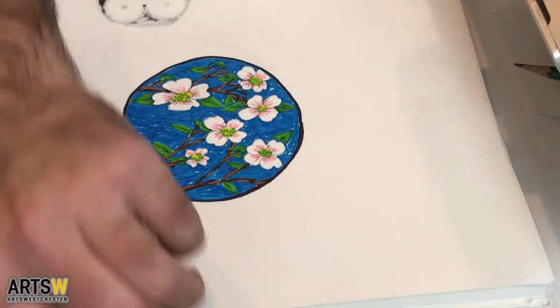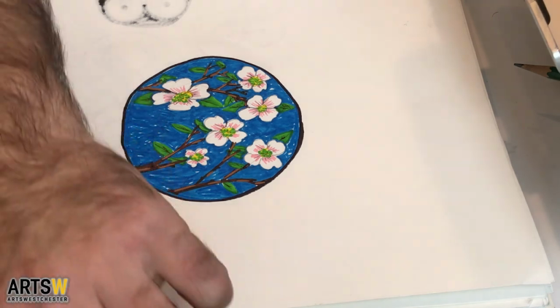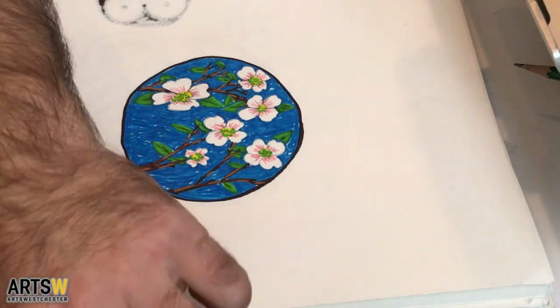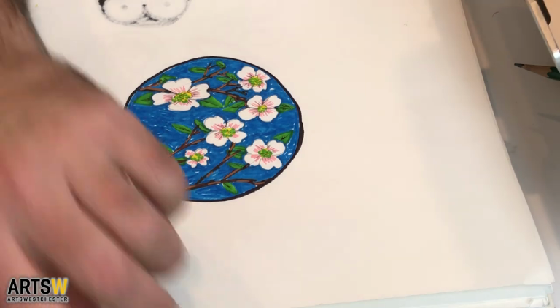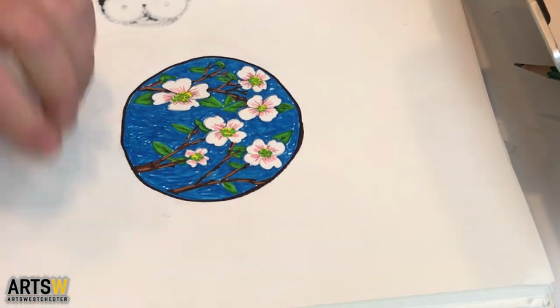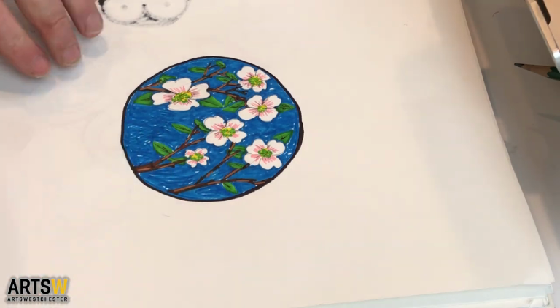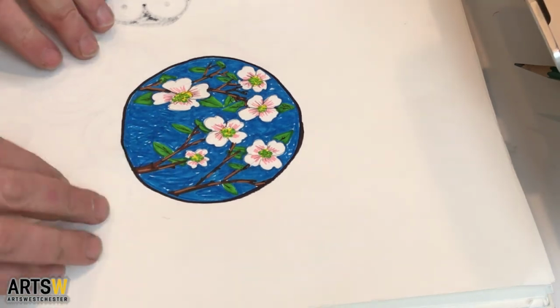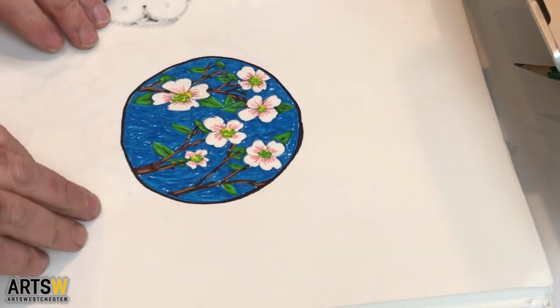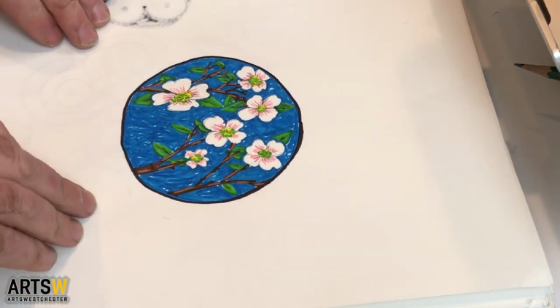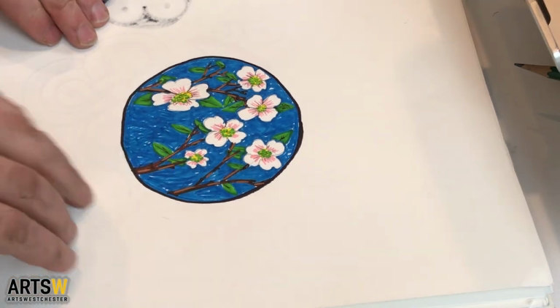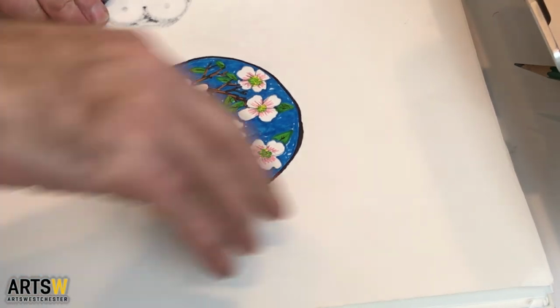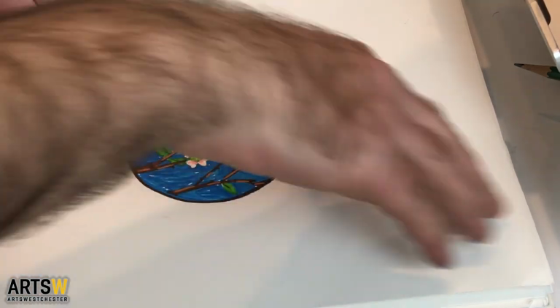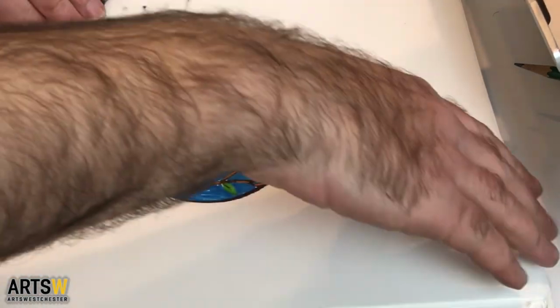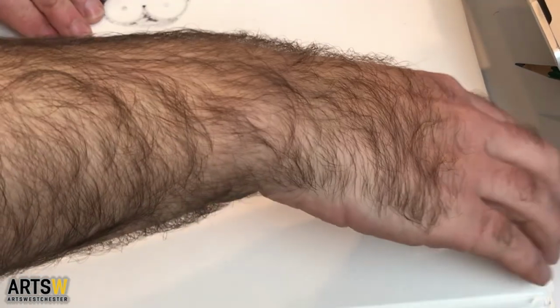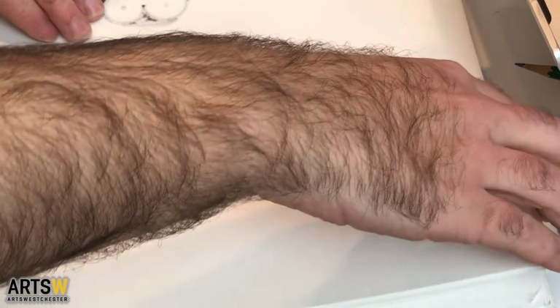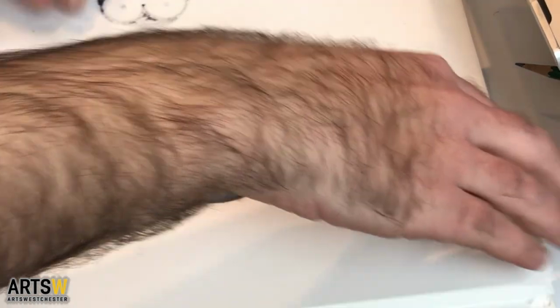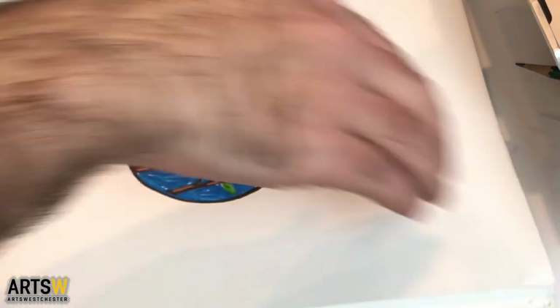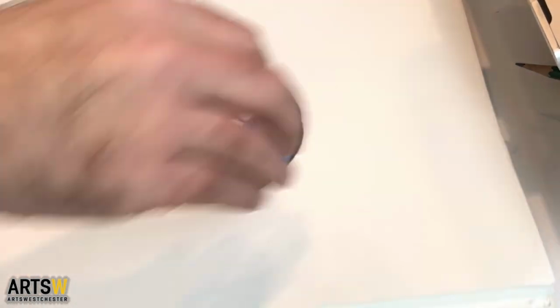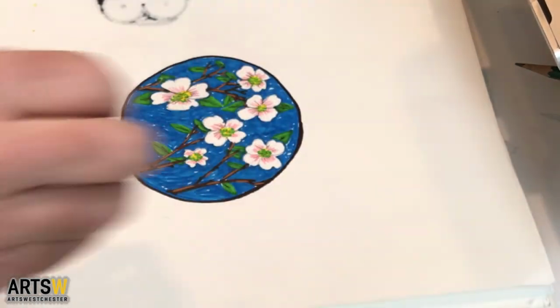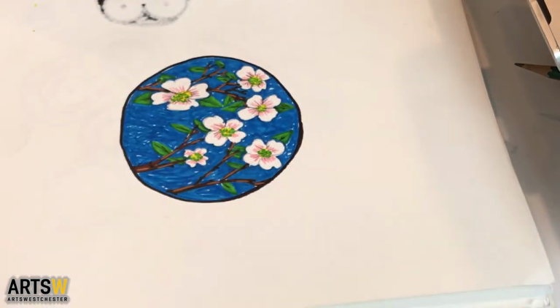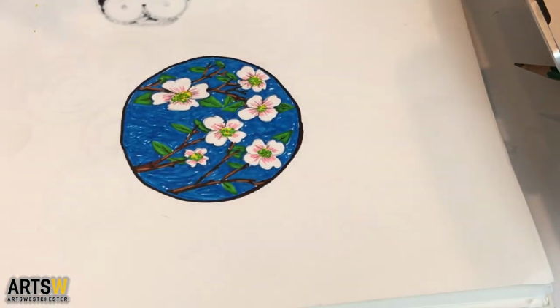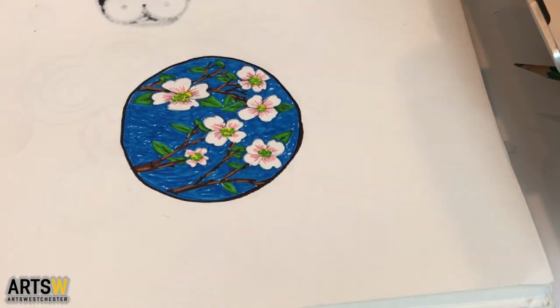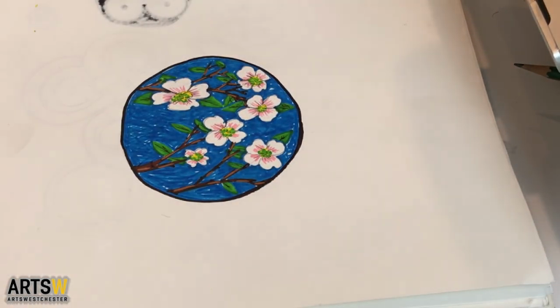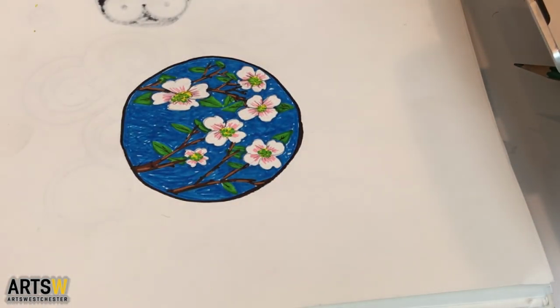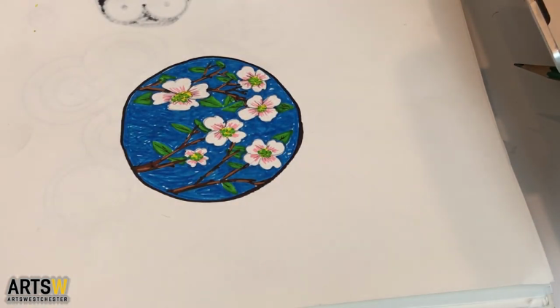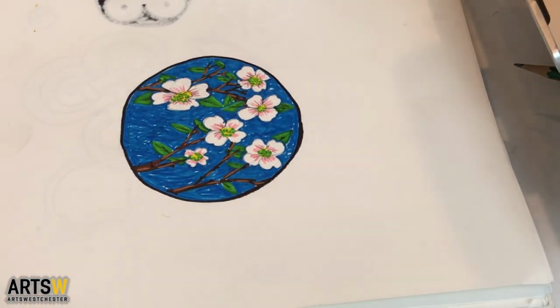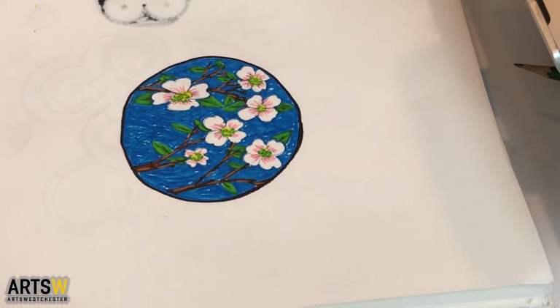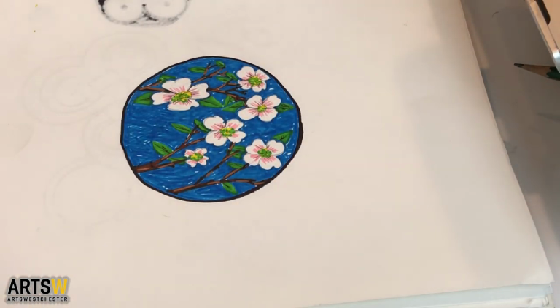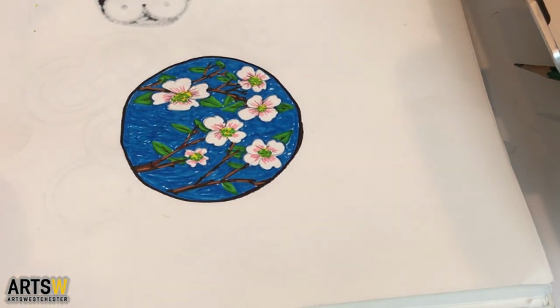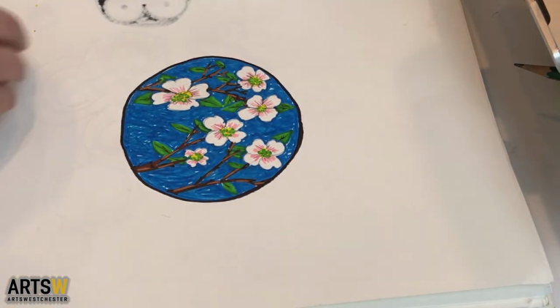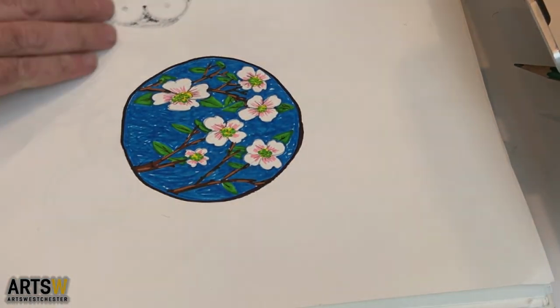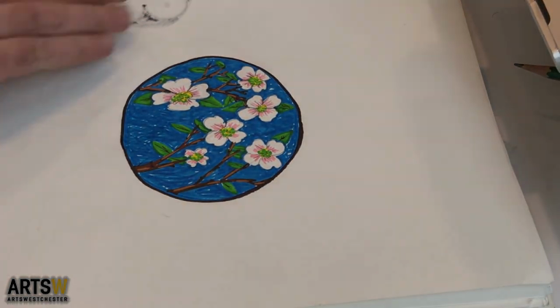And there you have it. That is my flower.